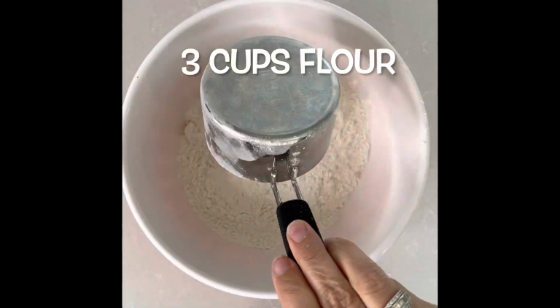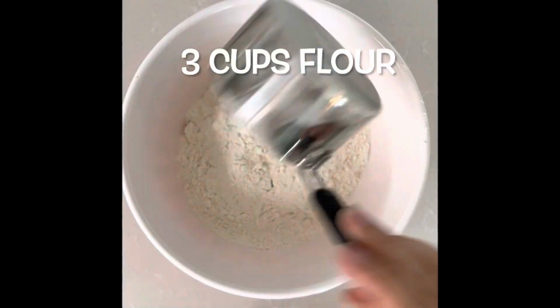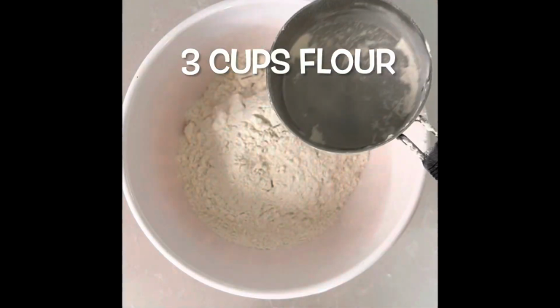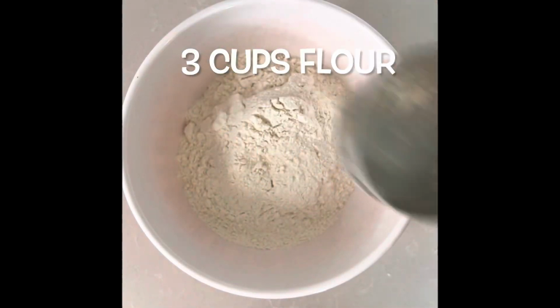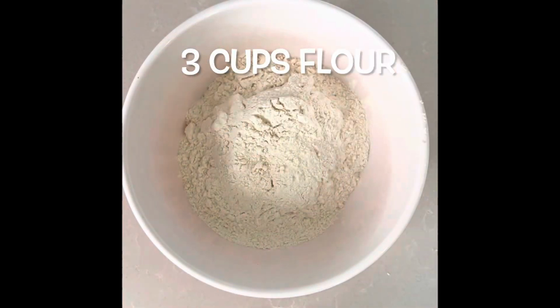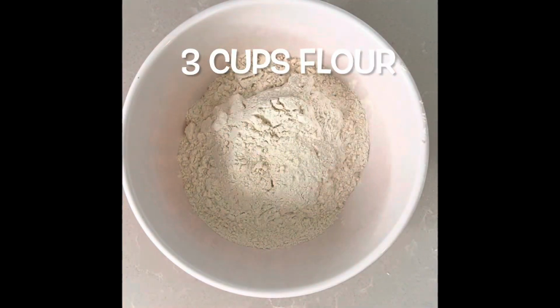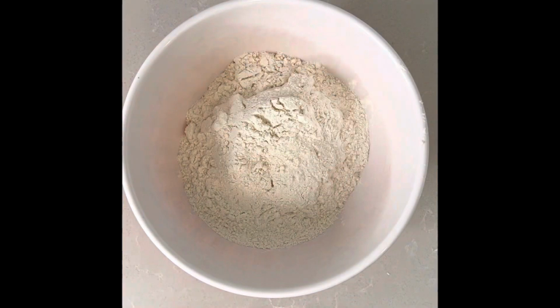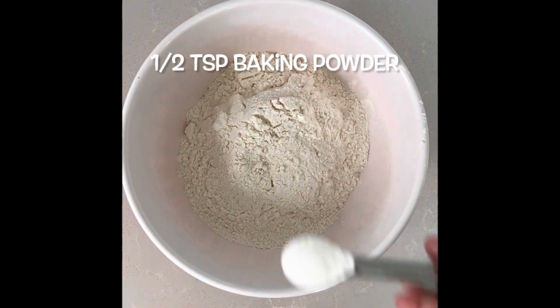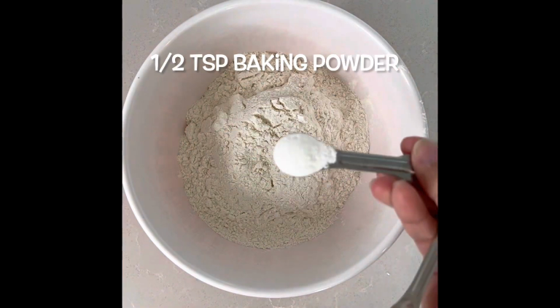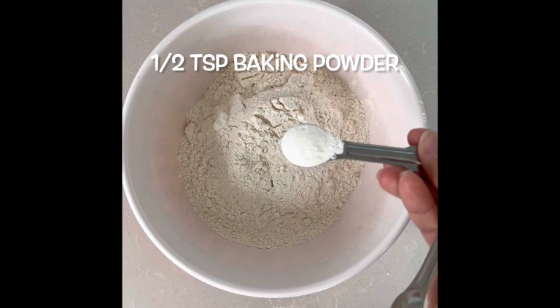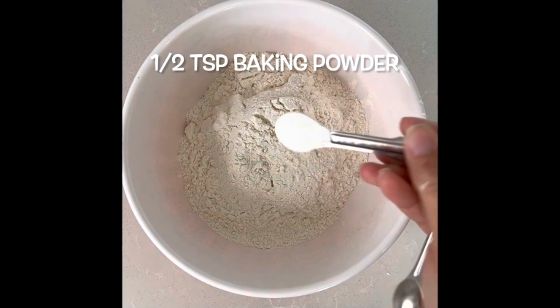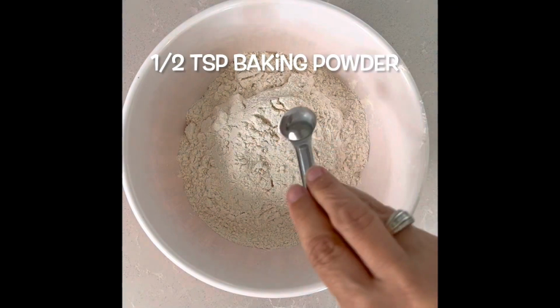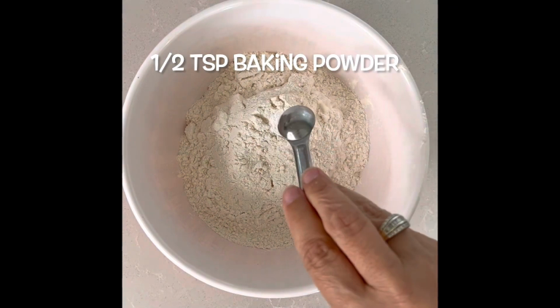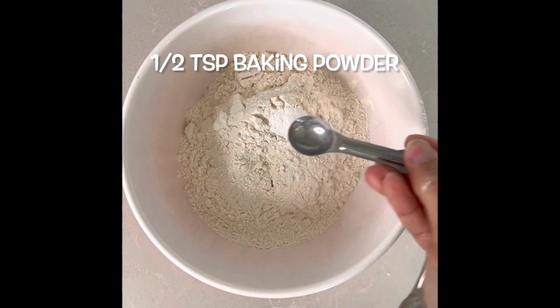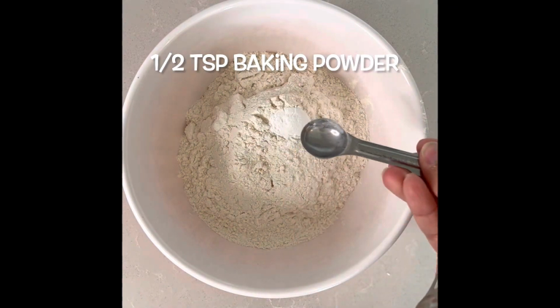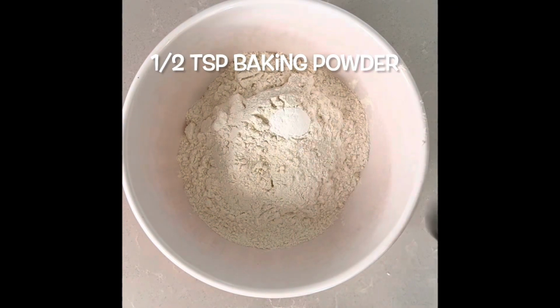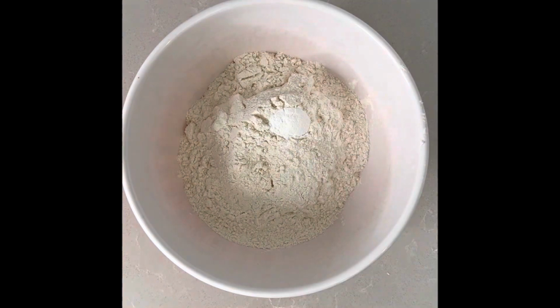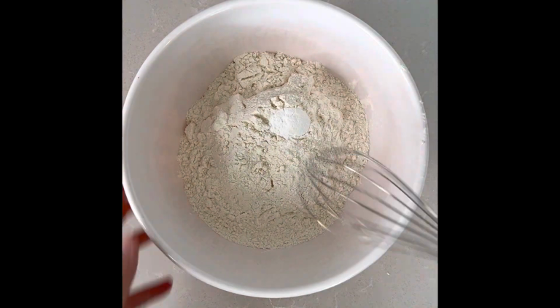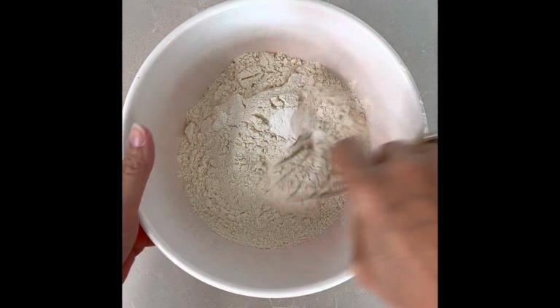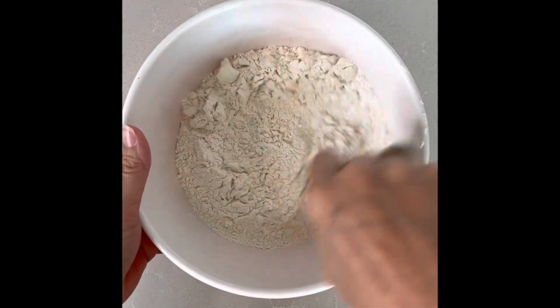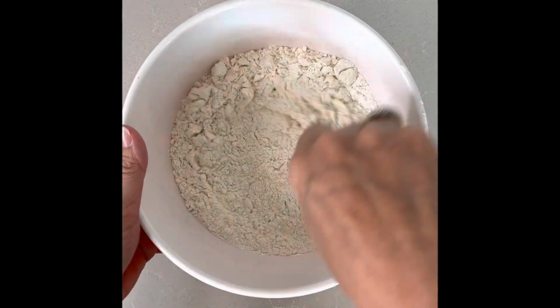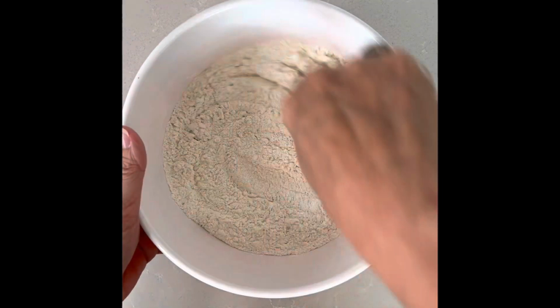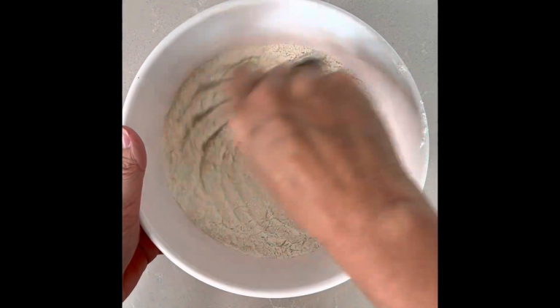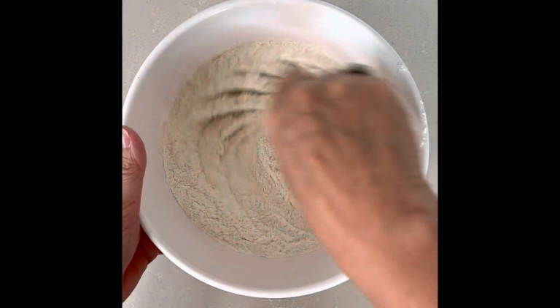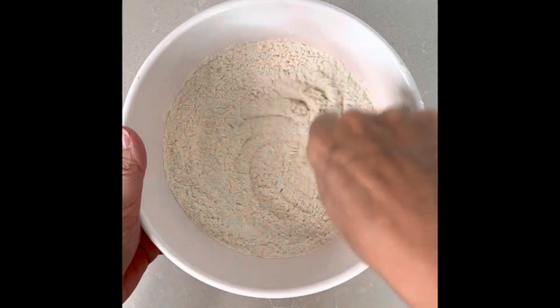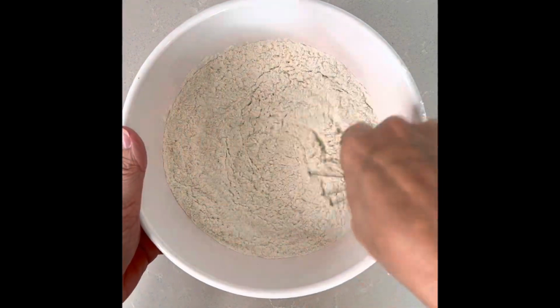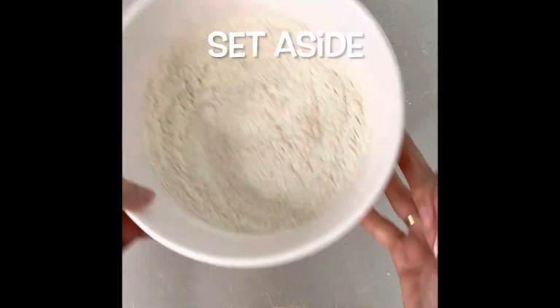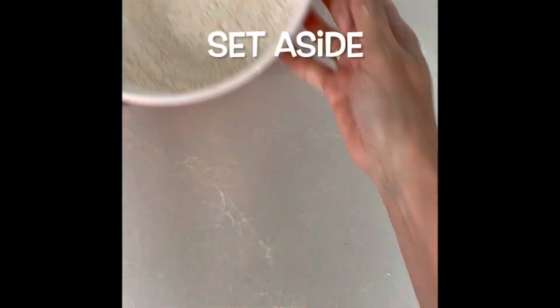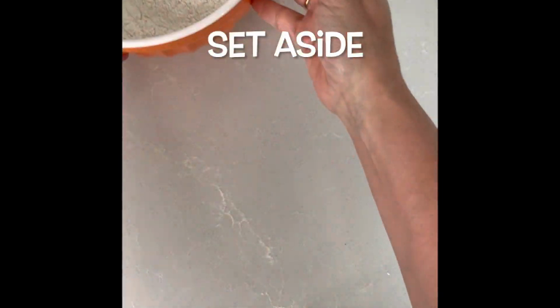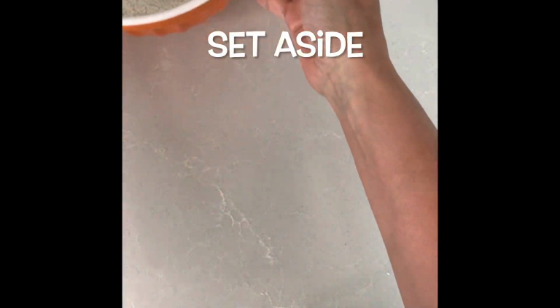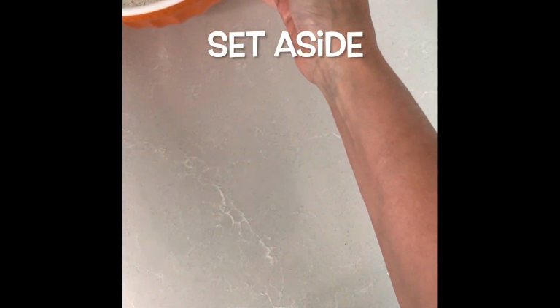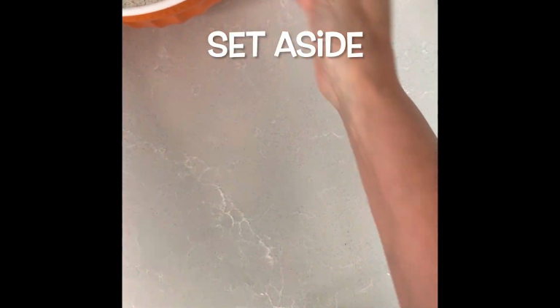Three cups of all purpose flour, half a teaspoon baking powder, whisk, set aside.